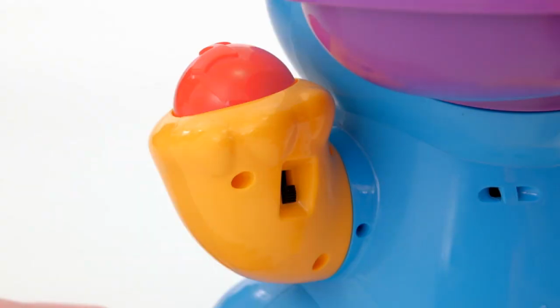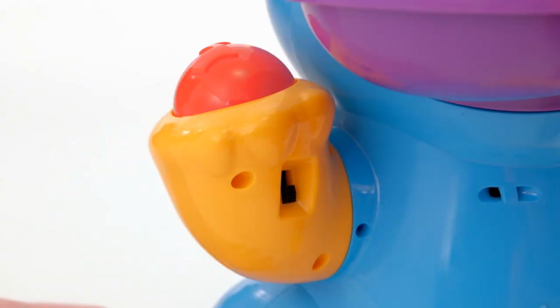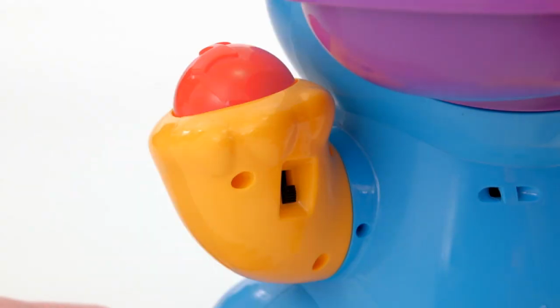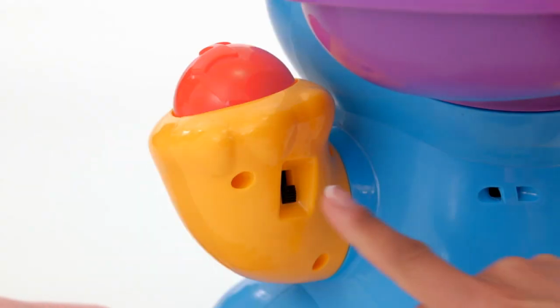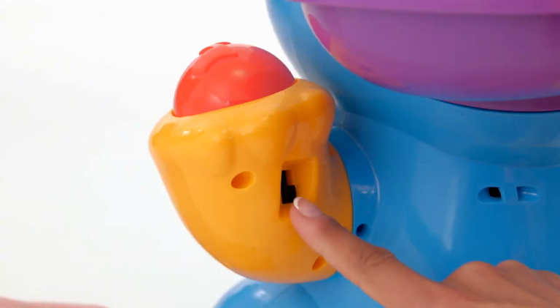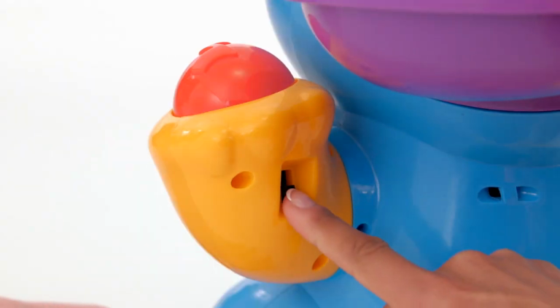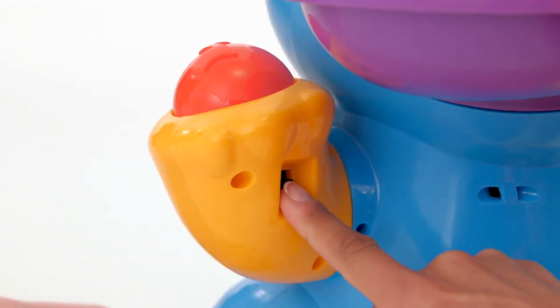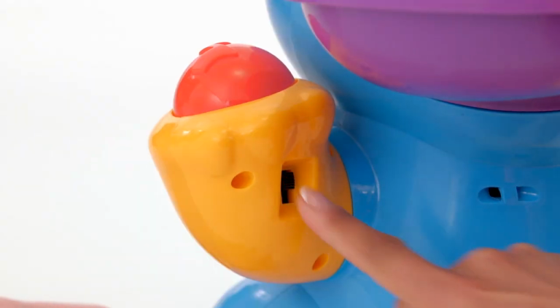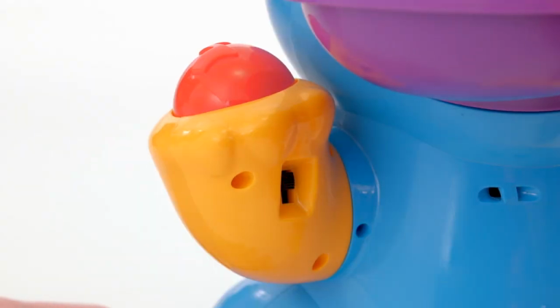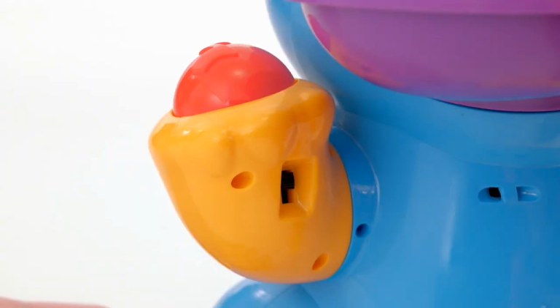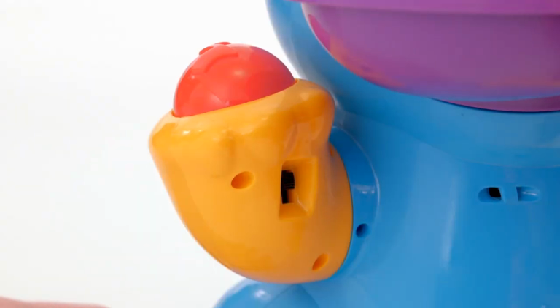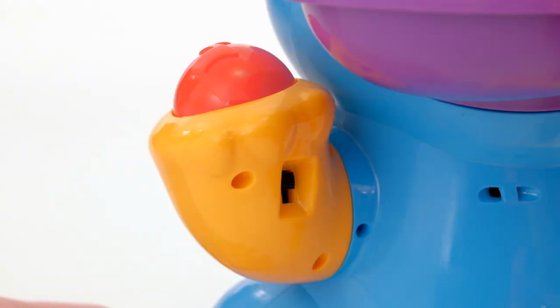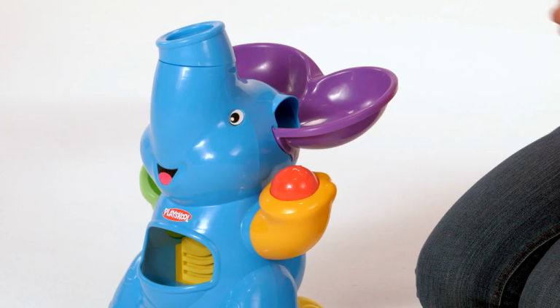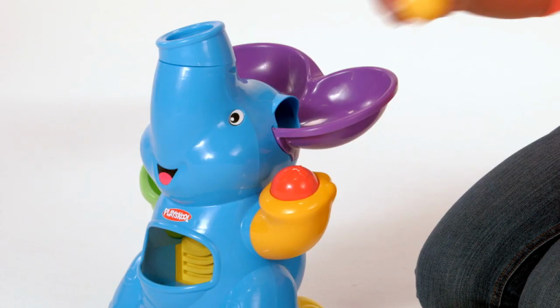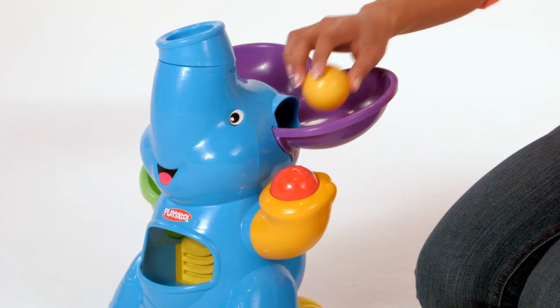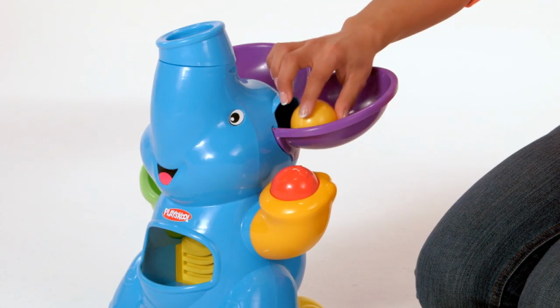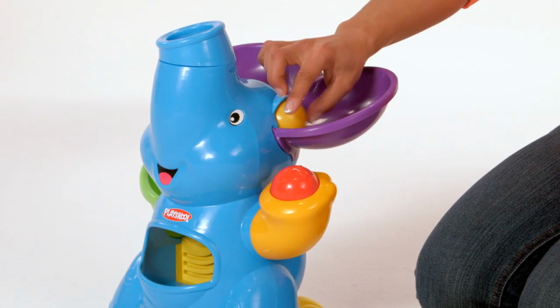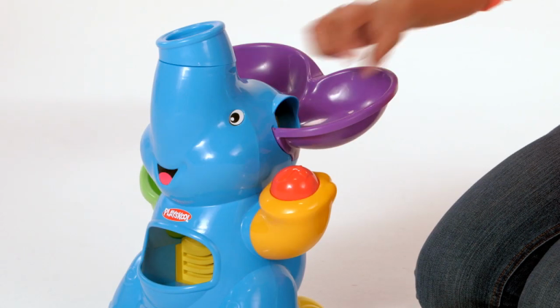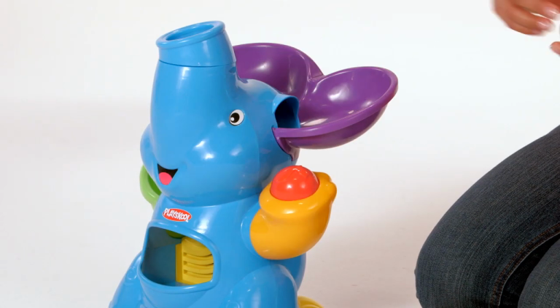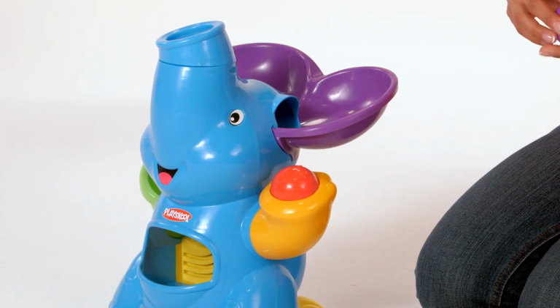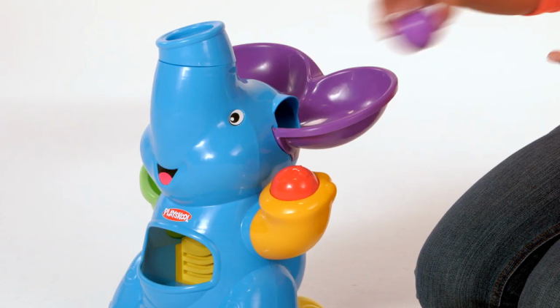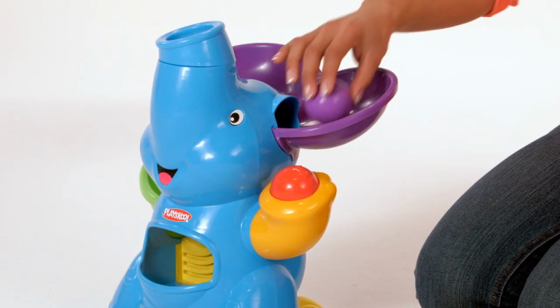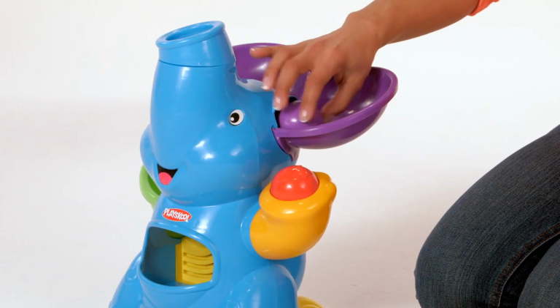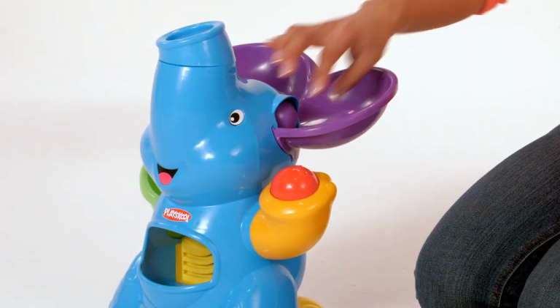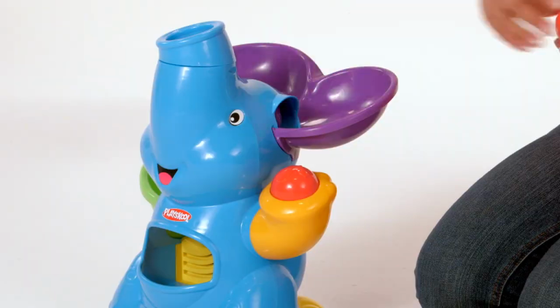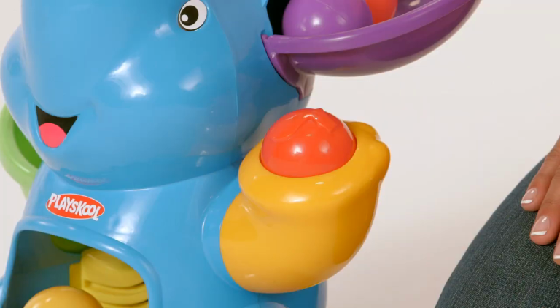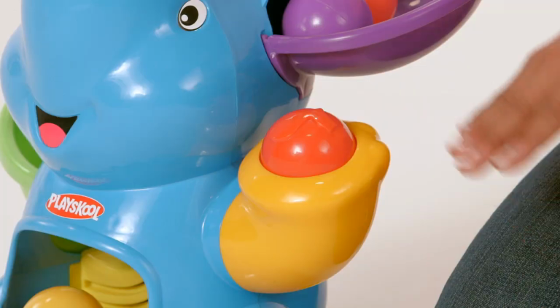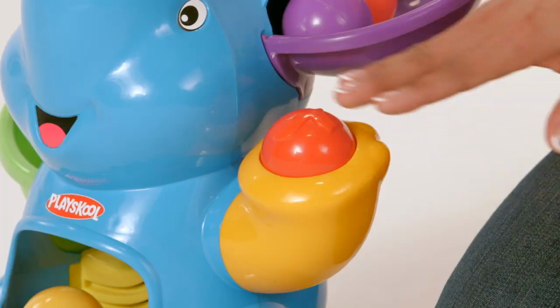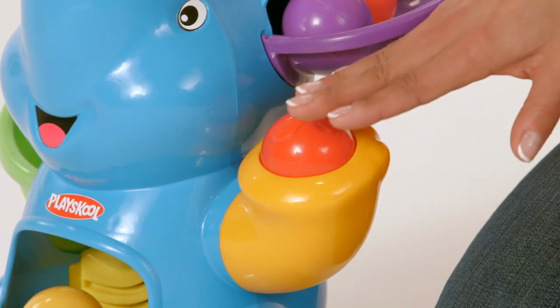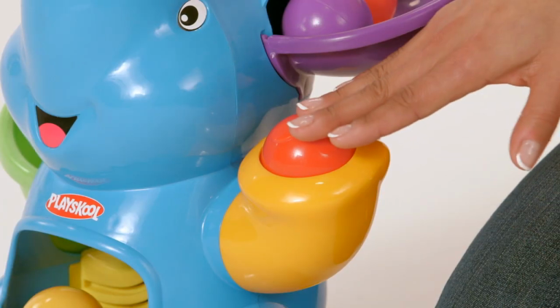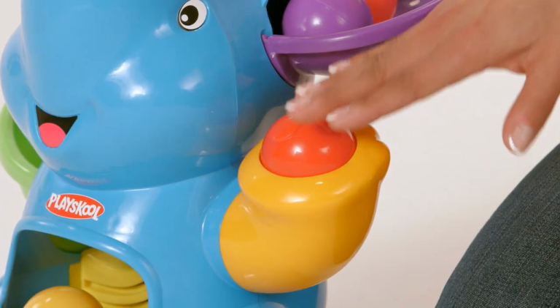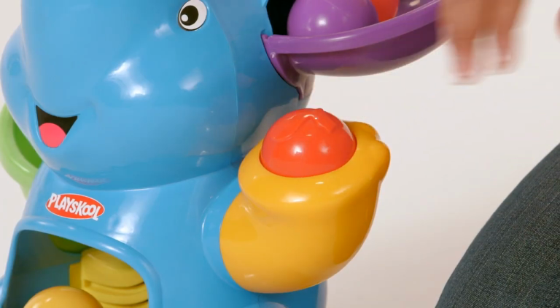To begin, turn the elephant's power switch on. Load the balls and press his hand to activate.